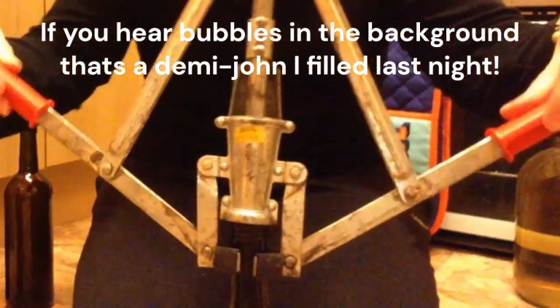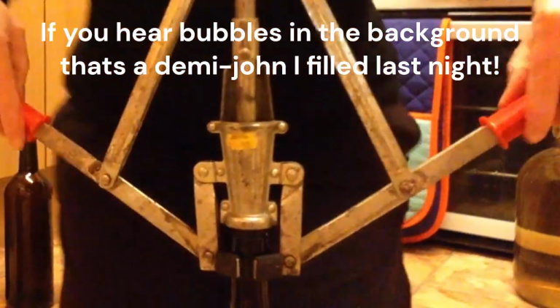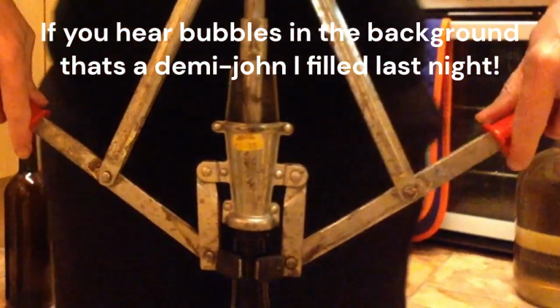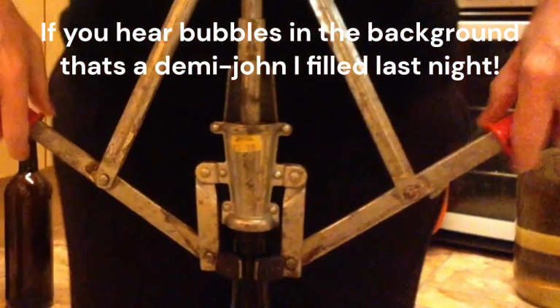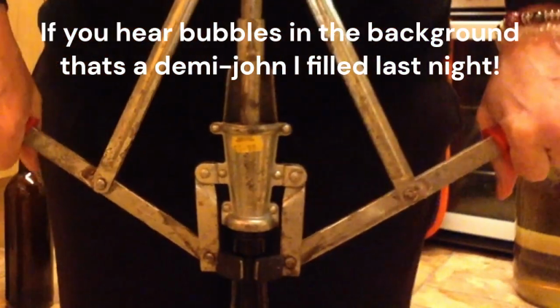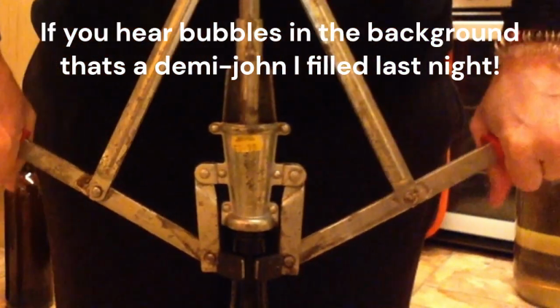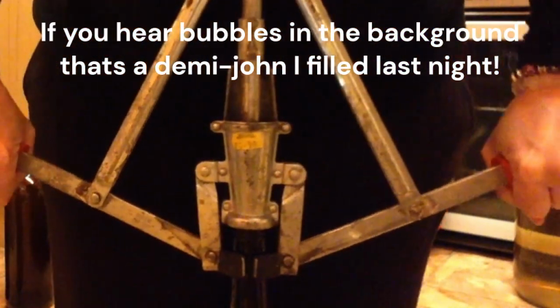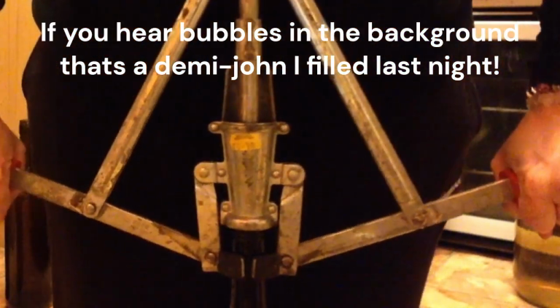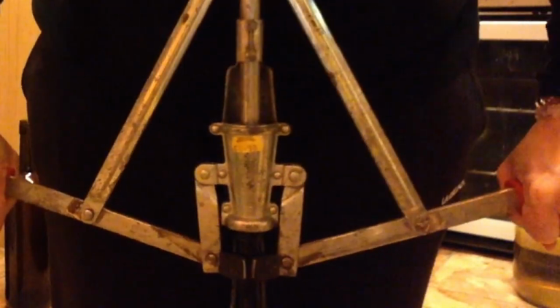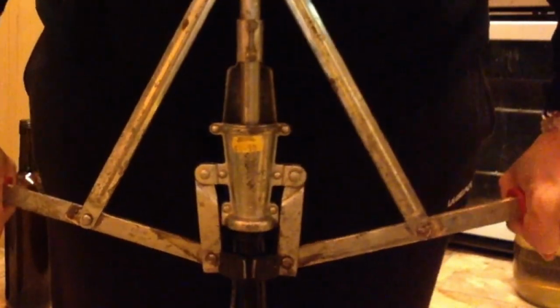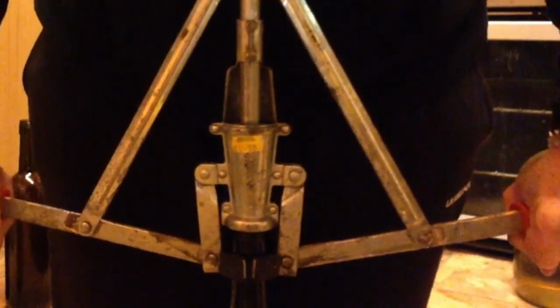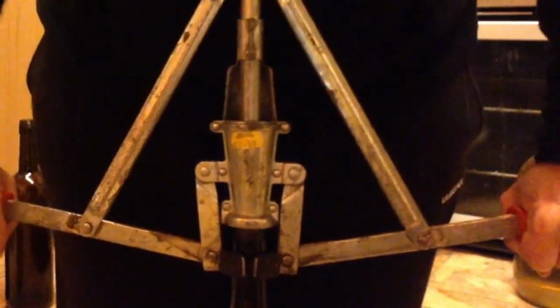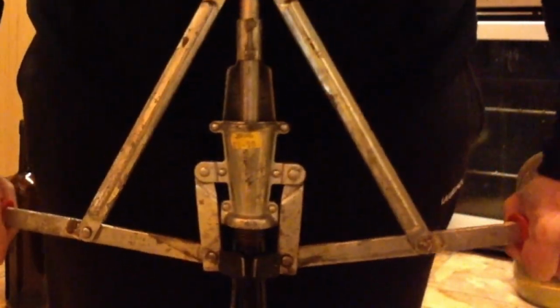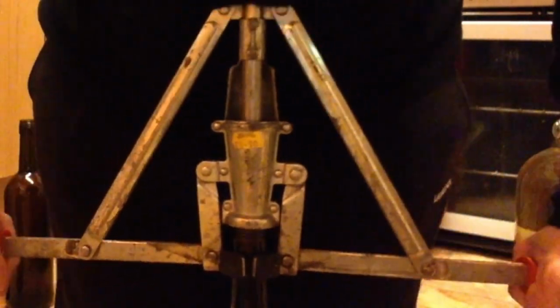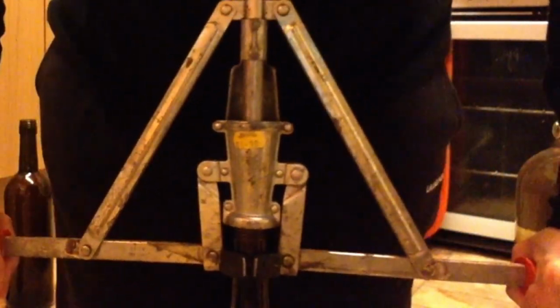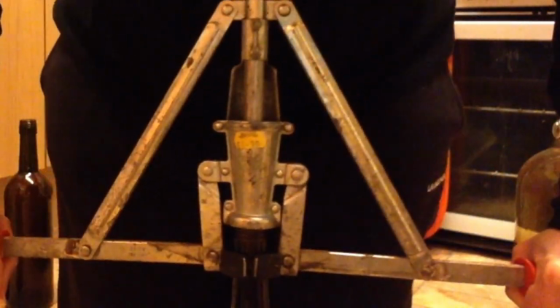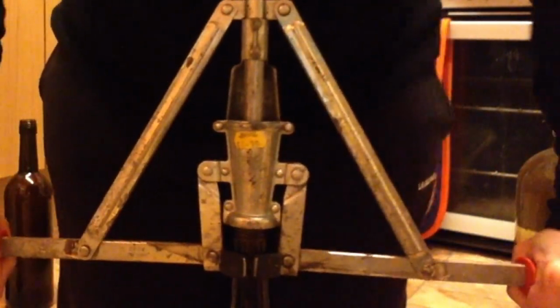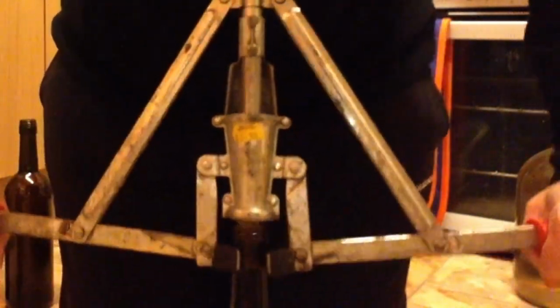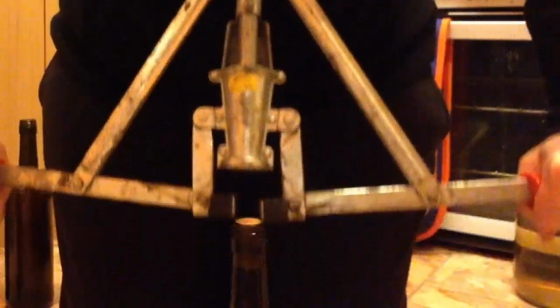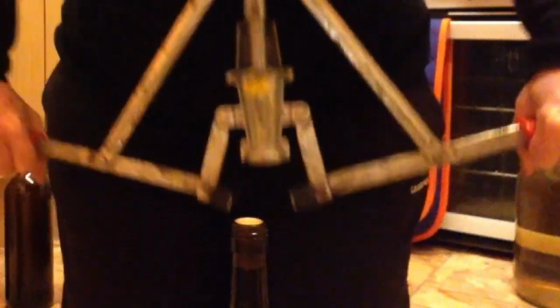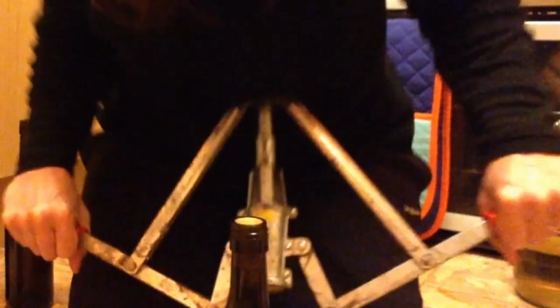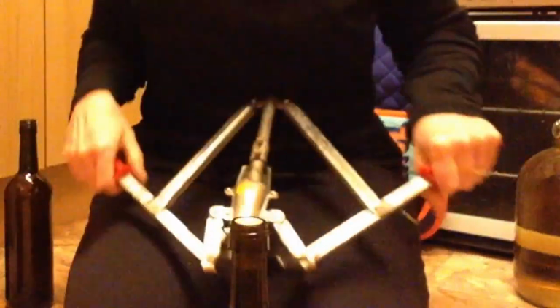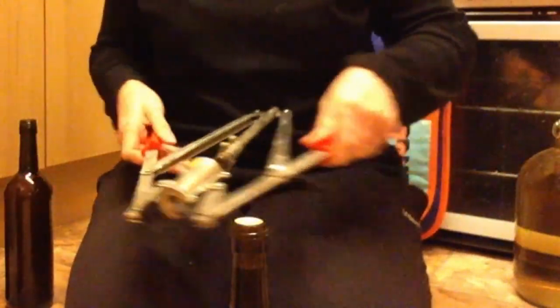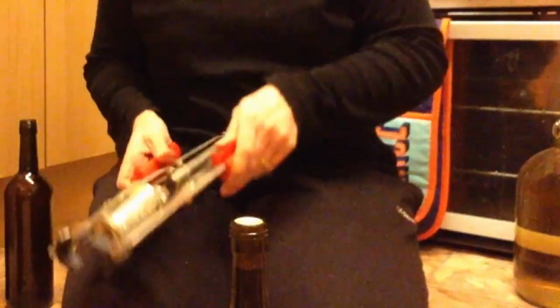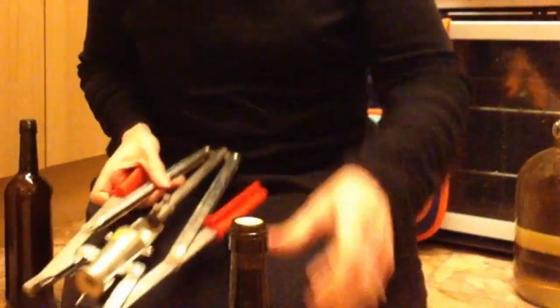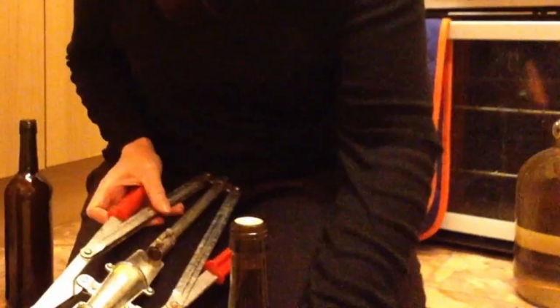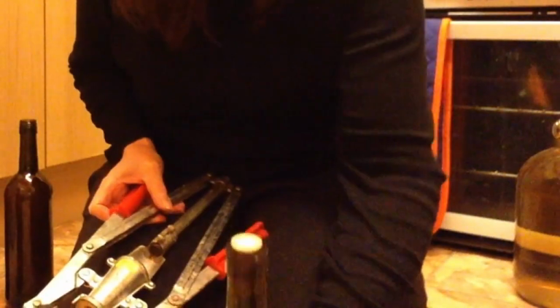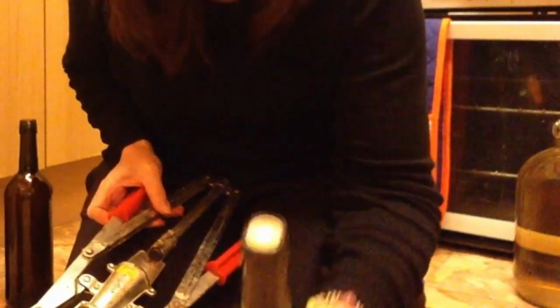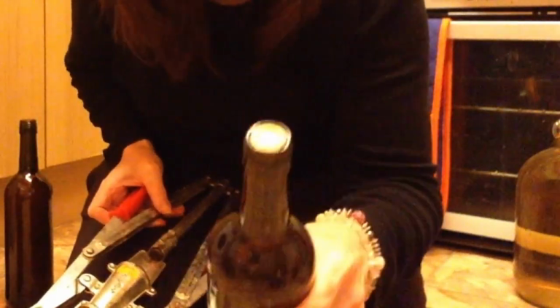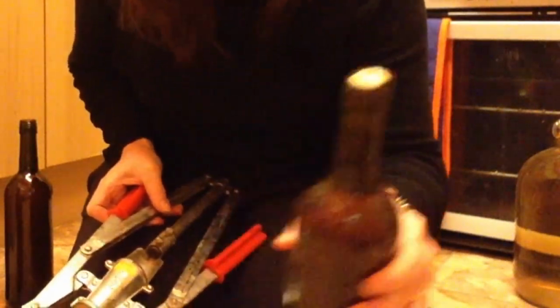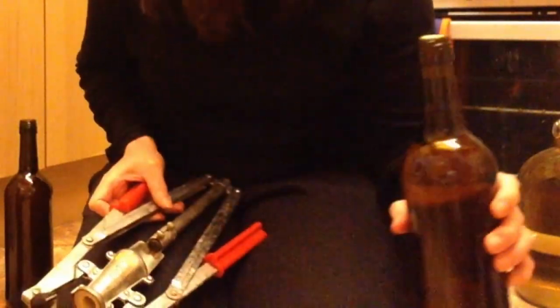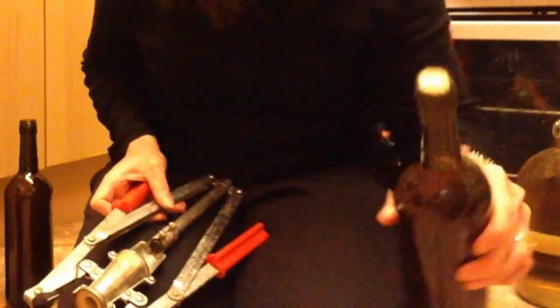If you hear bubbles in the background, that's the wine I put on to have damage on last night. Oh, that was easier. Leave the corks to soak for a bit longer — see, in.